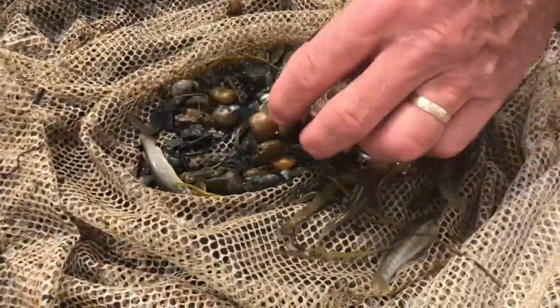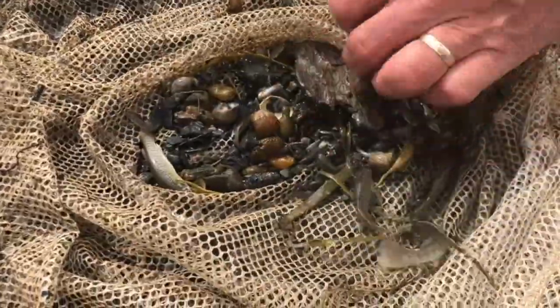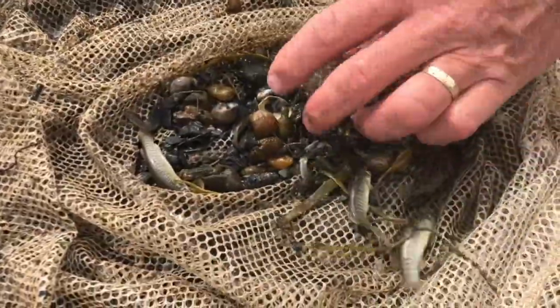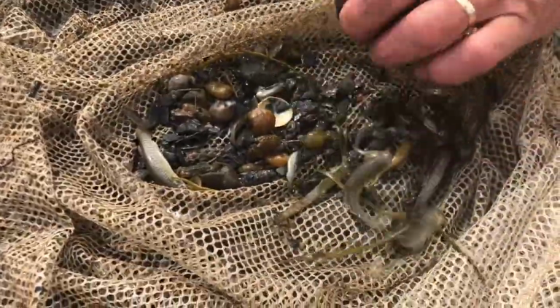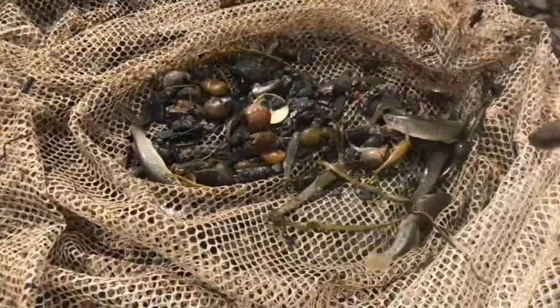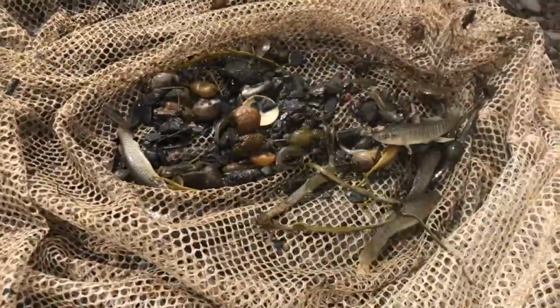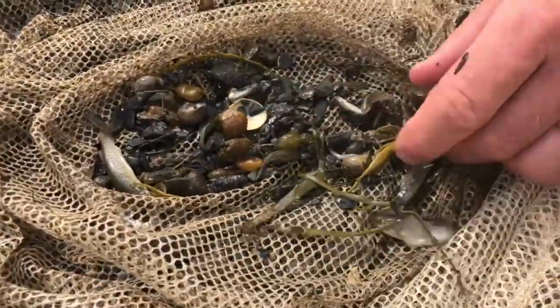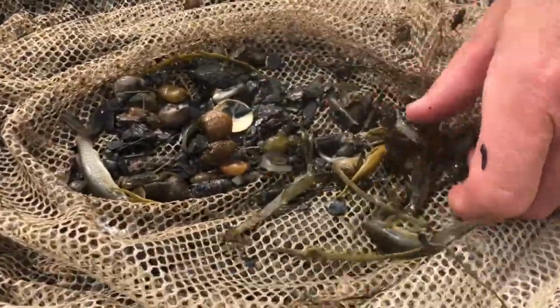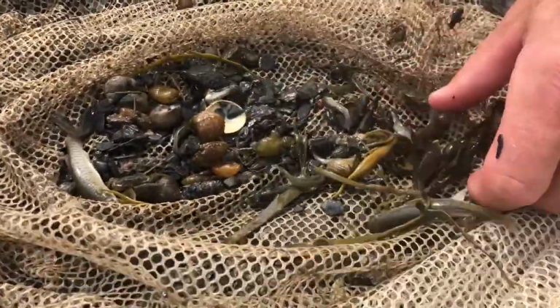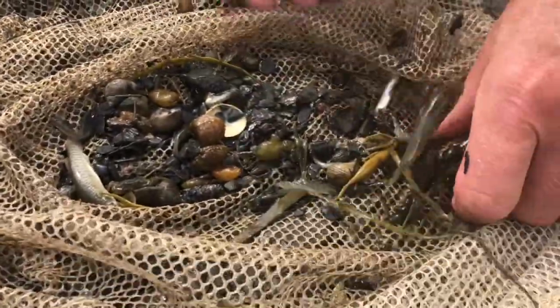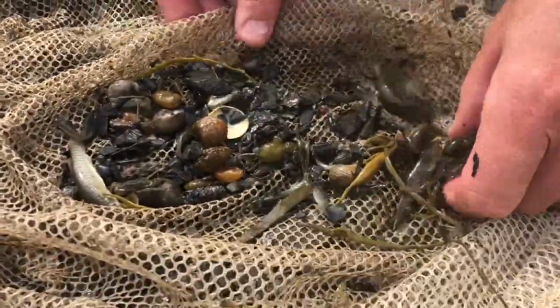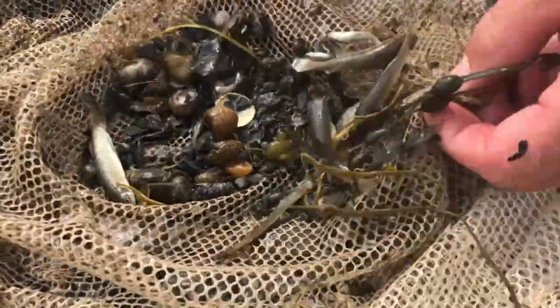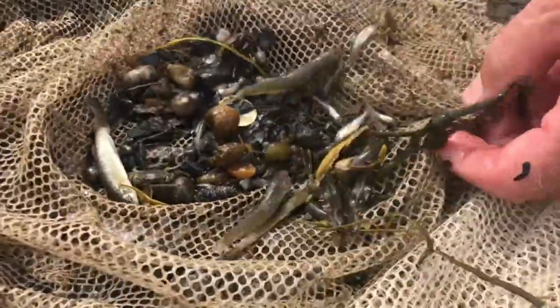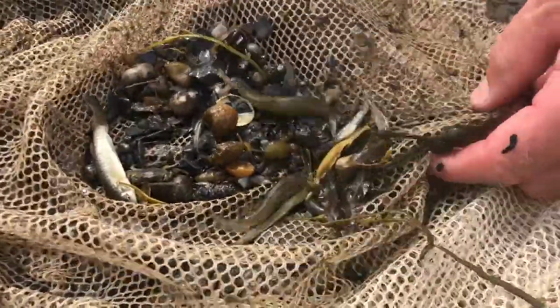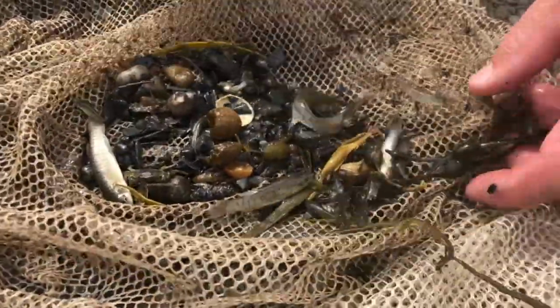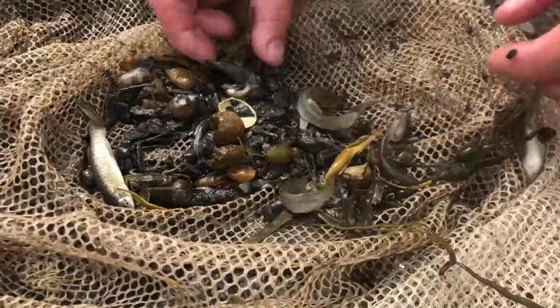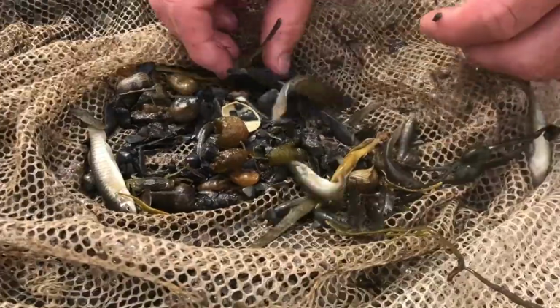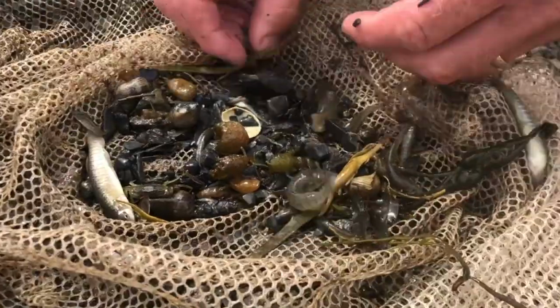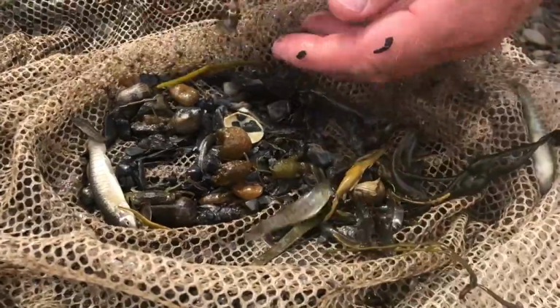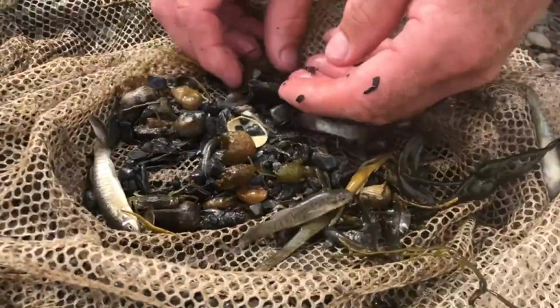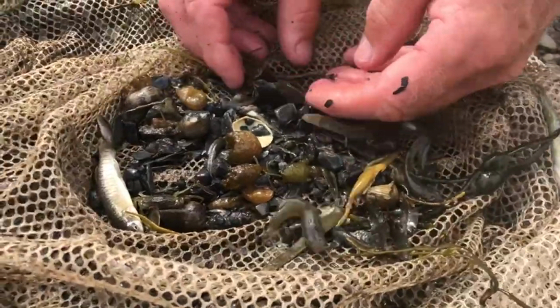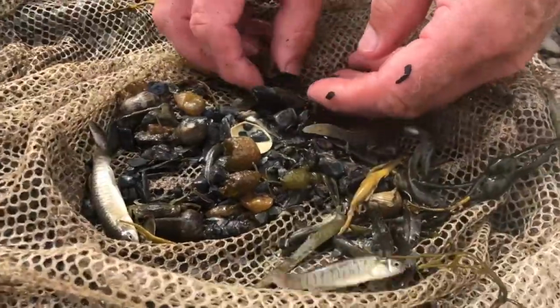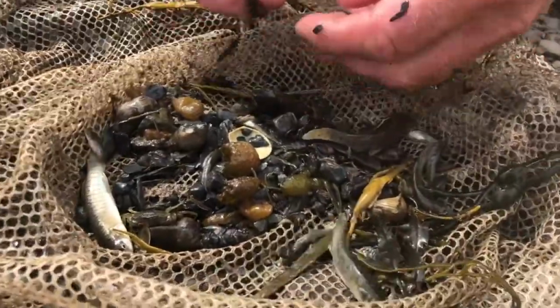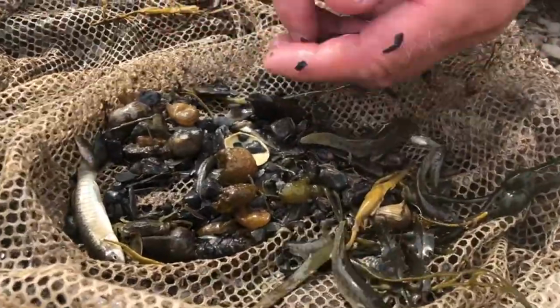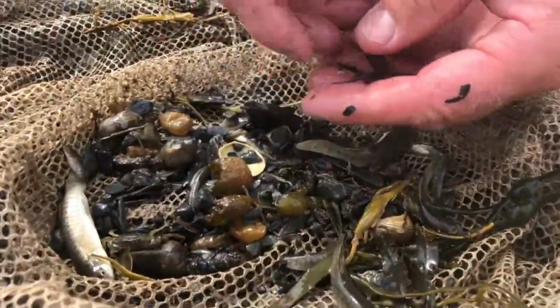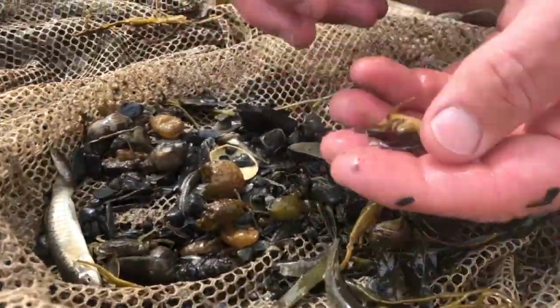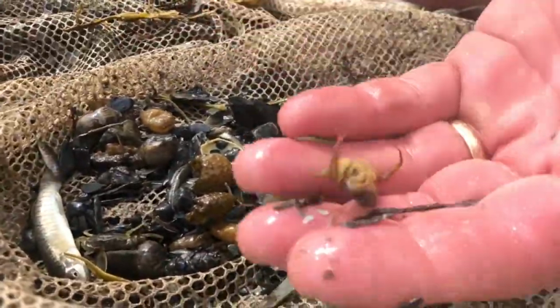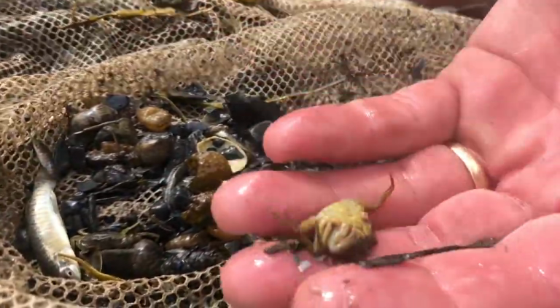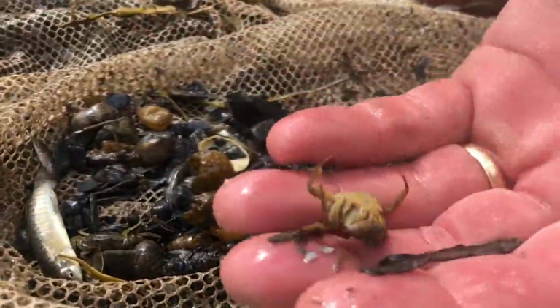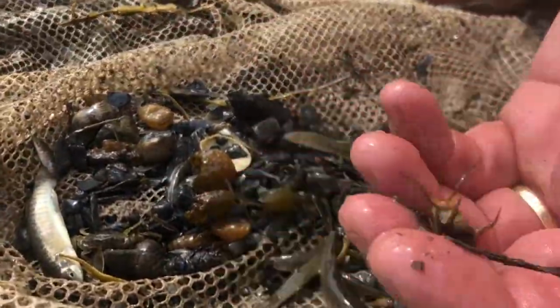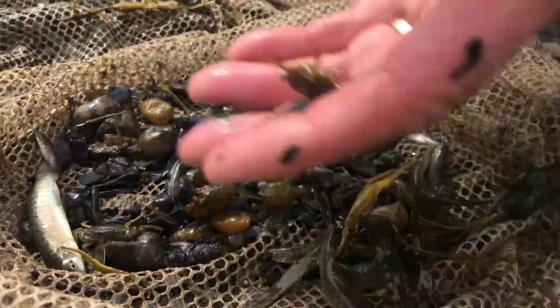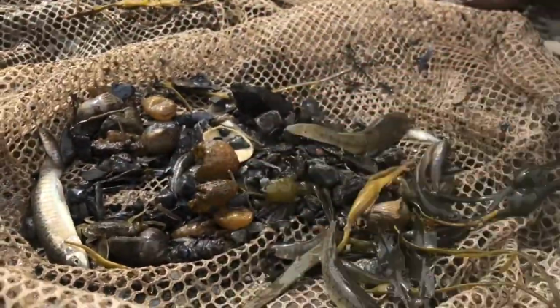I don't think they eat any plant material, but they may. I don't think they eat little tiny crabs either.